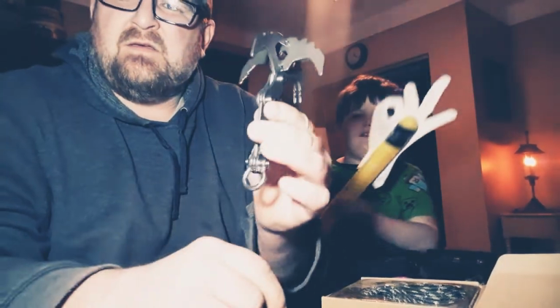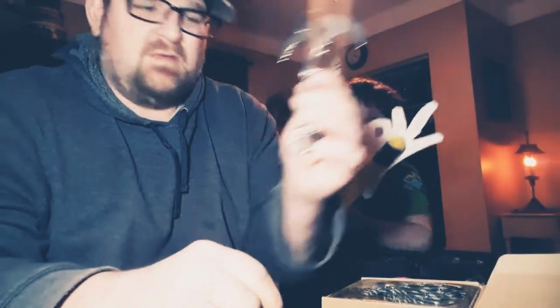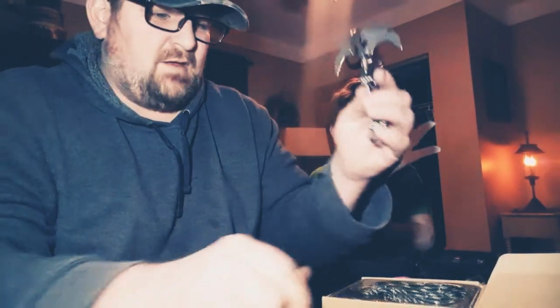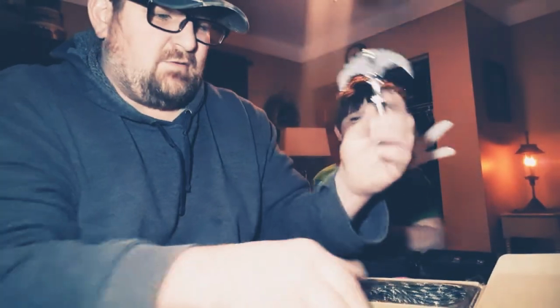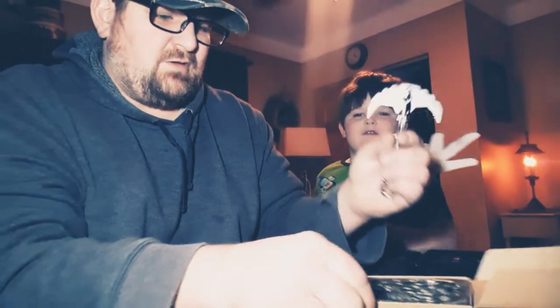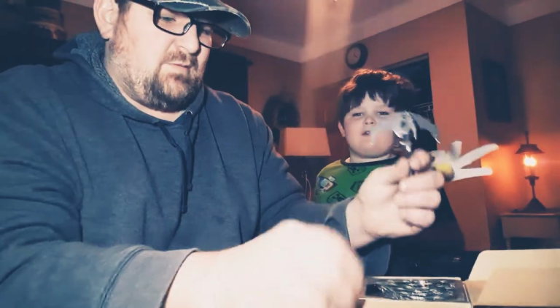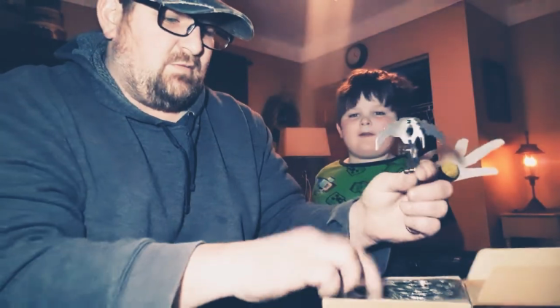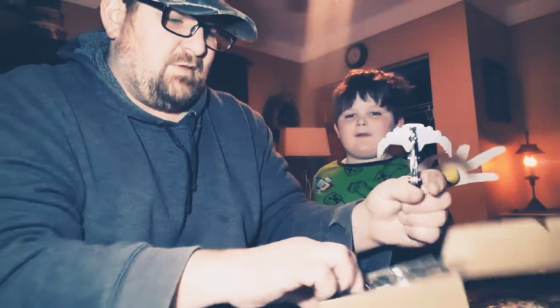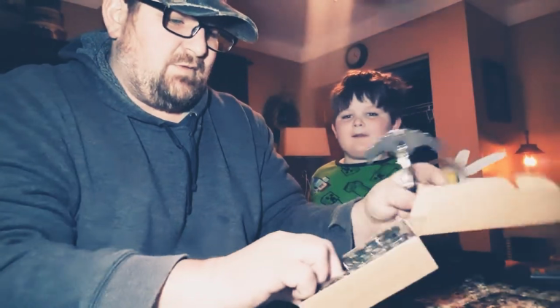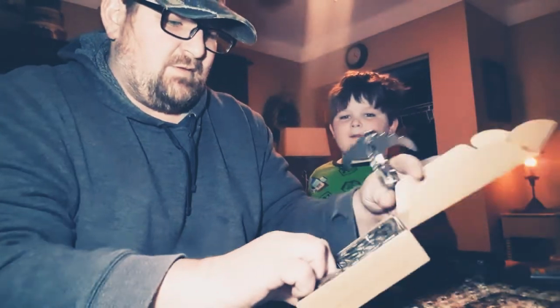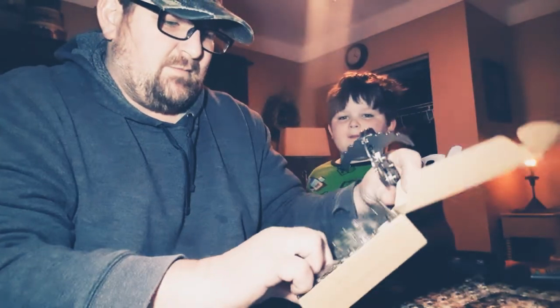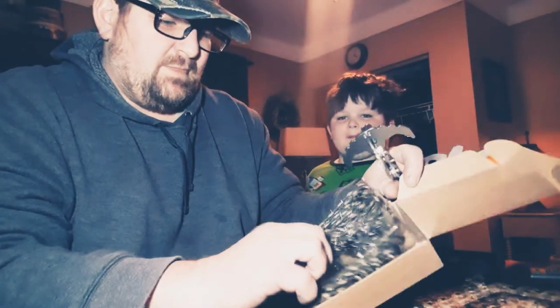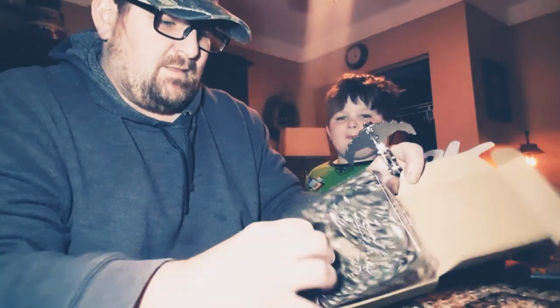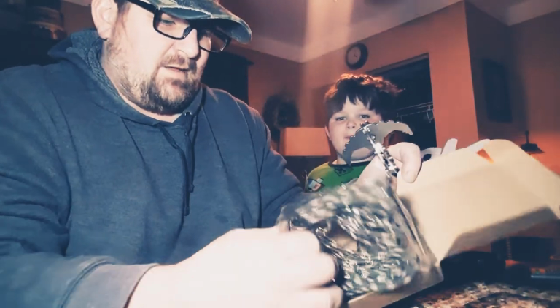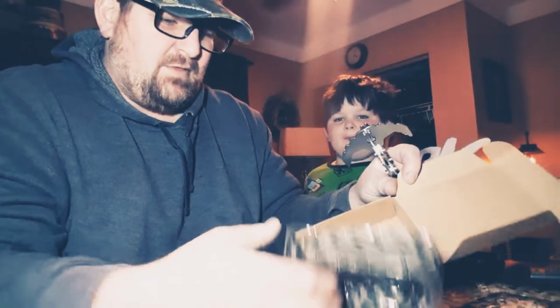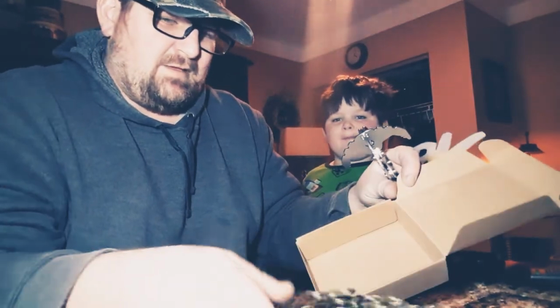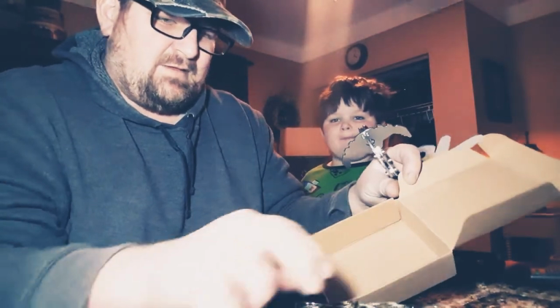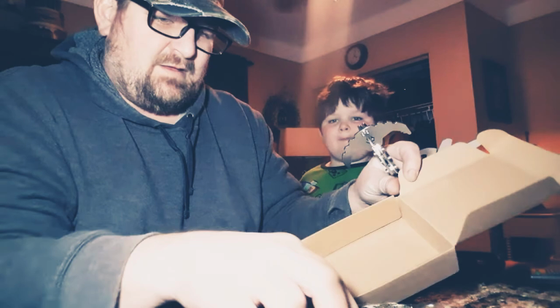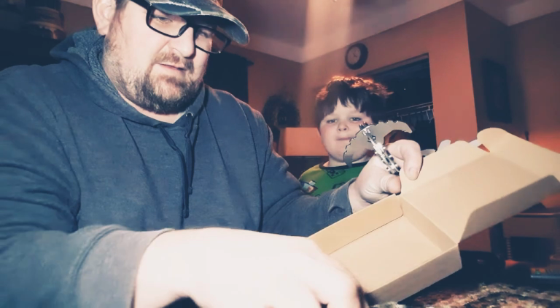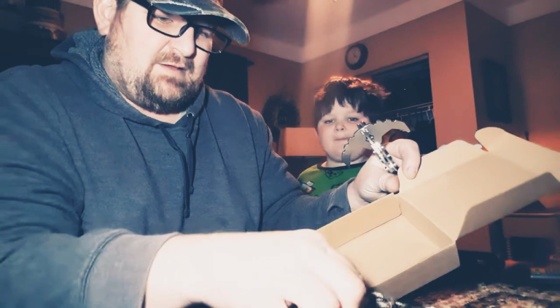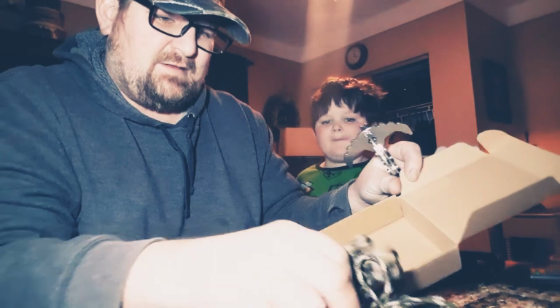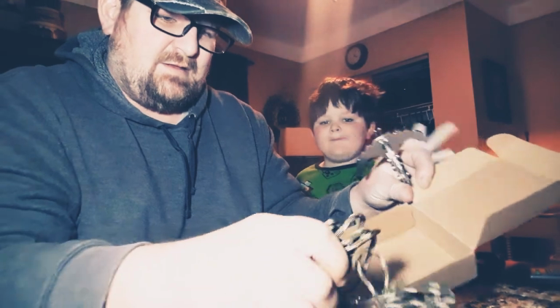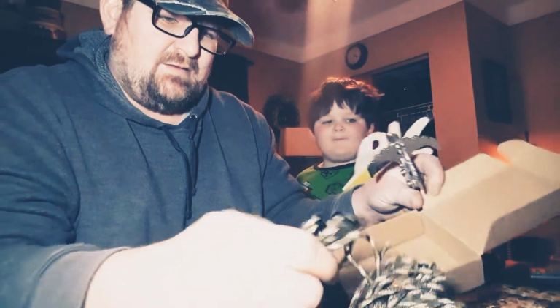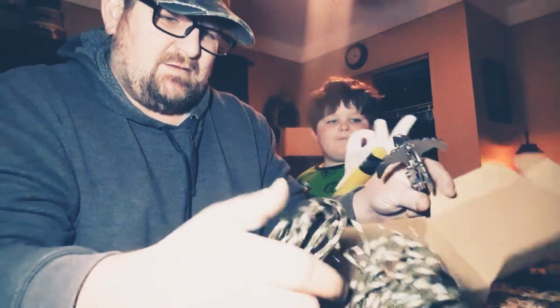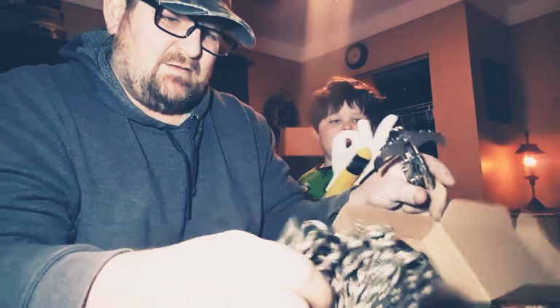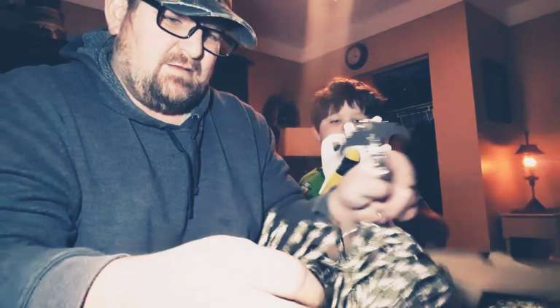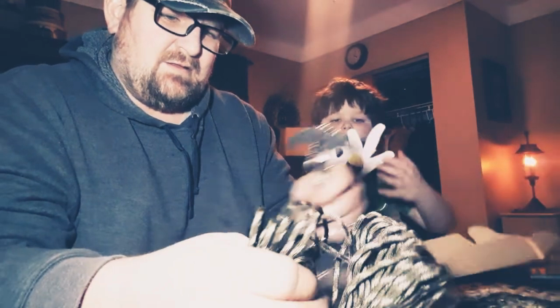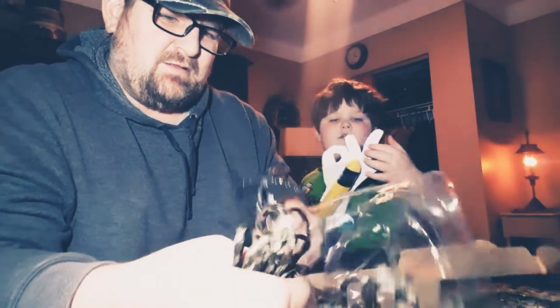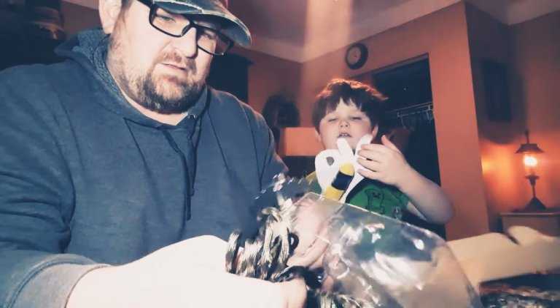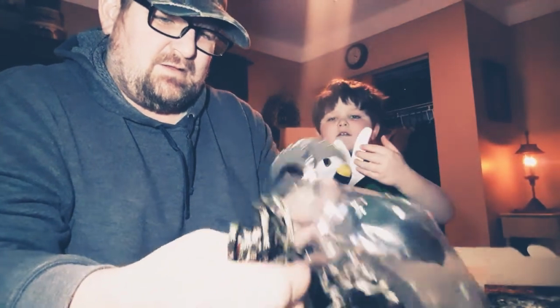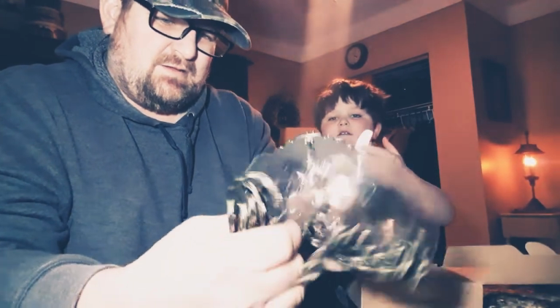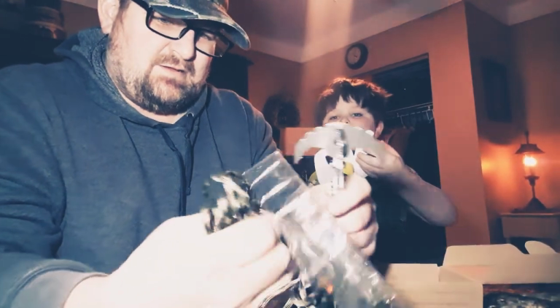It also comes with — I think it said 60 feet of rope, but it doesn't look like 60 feet.